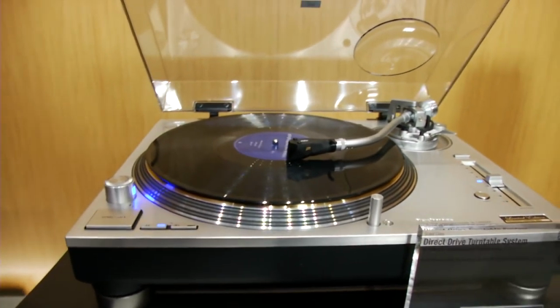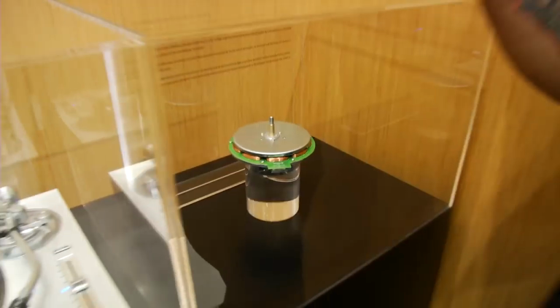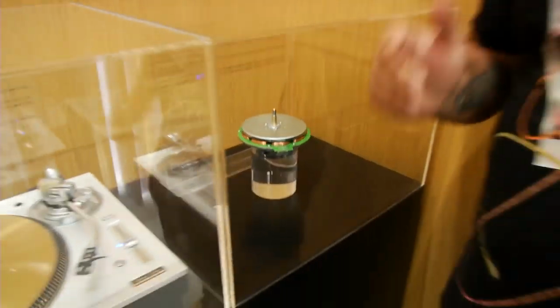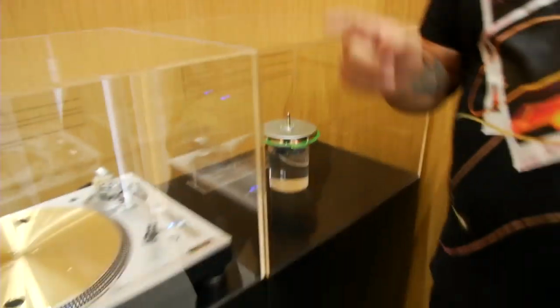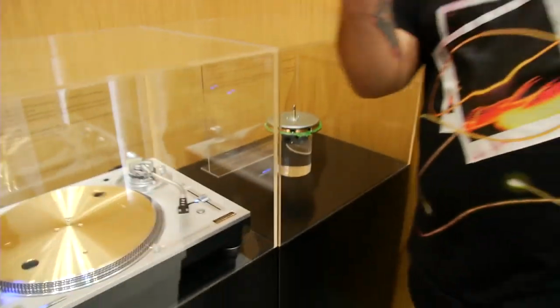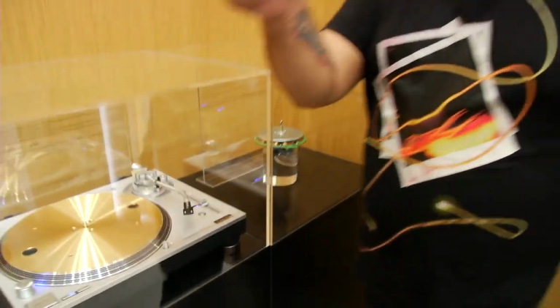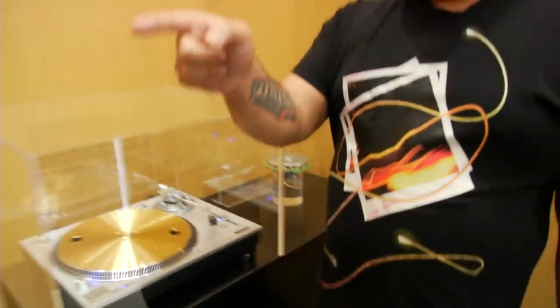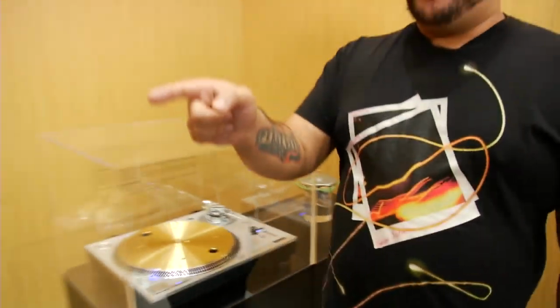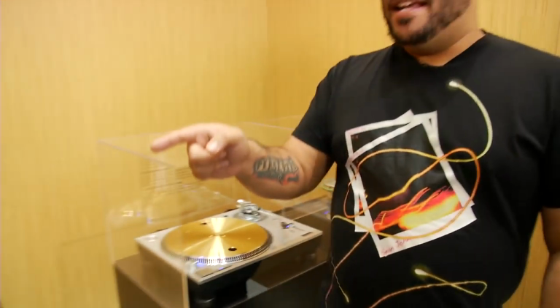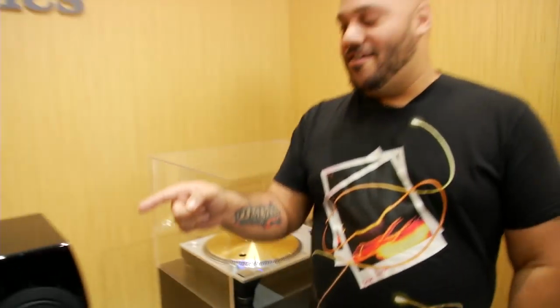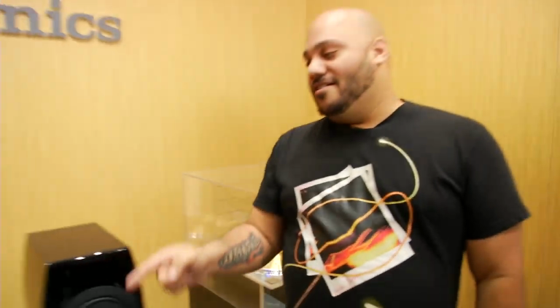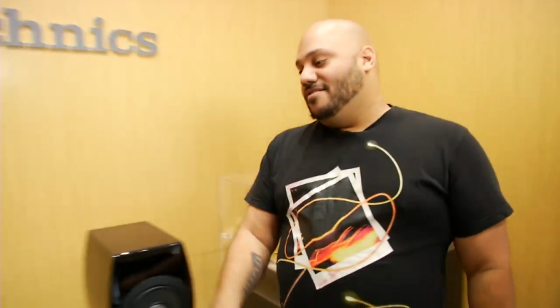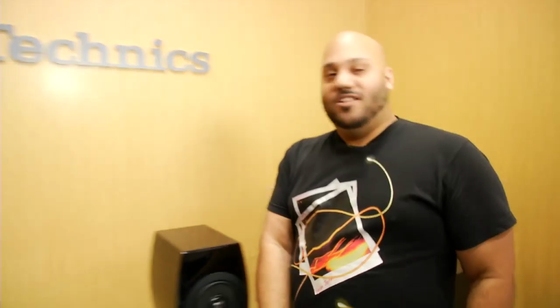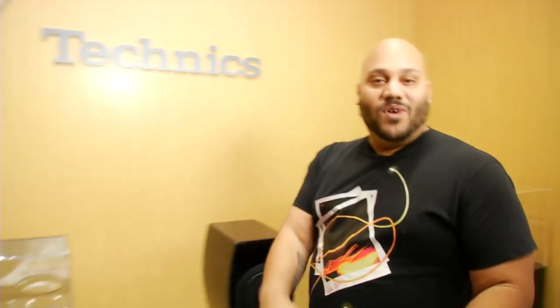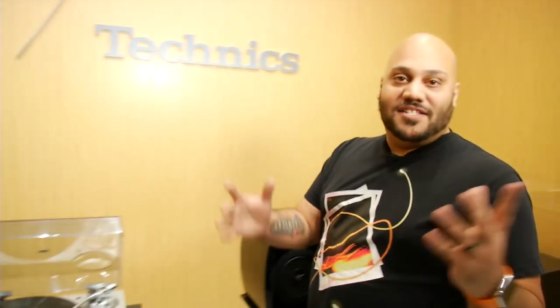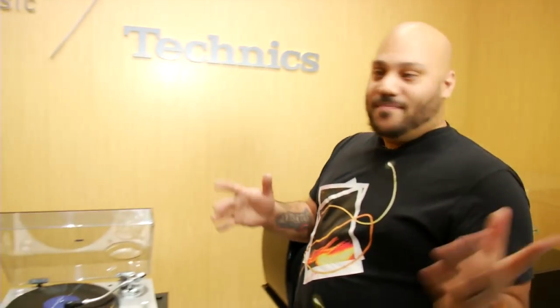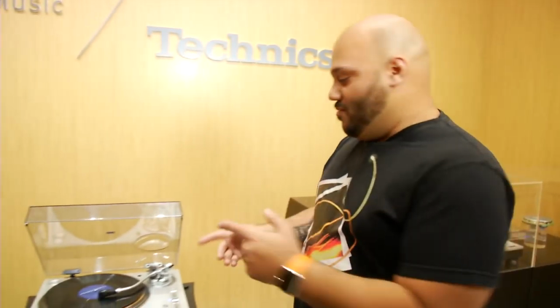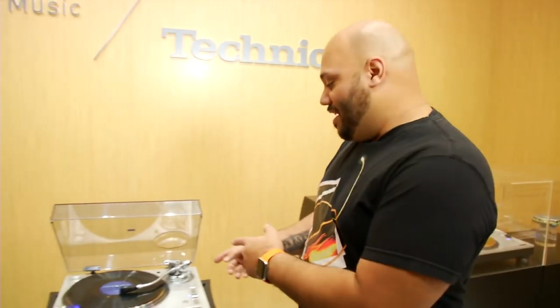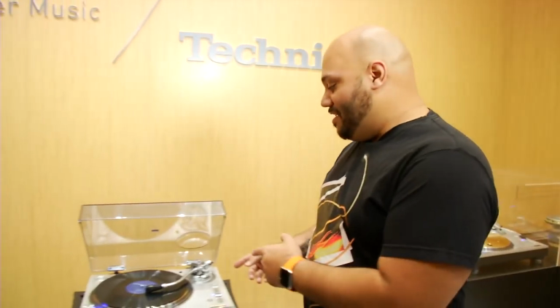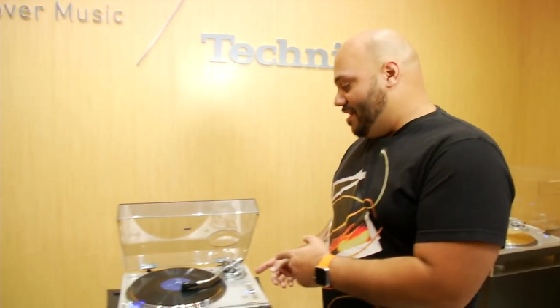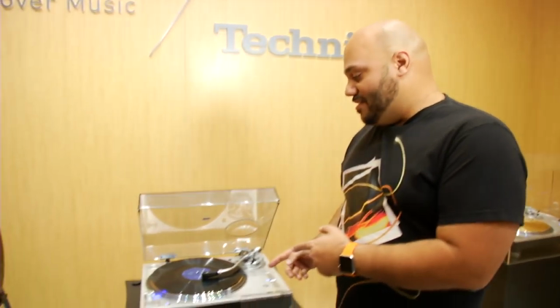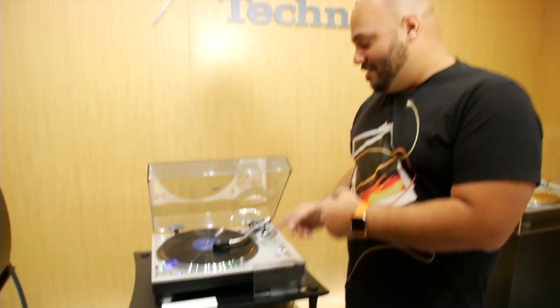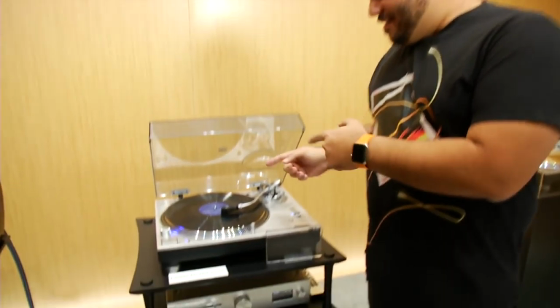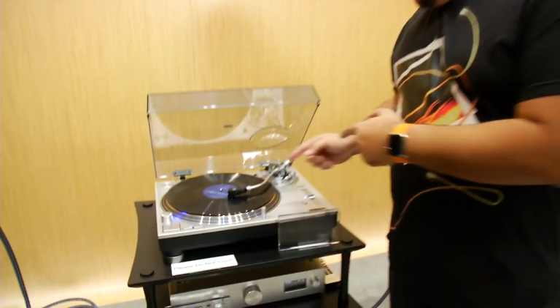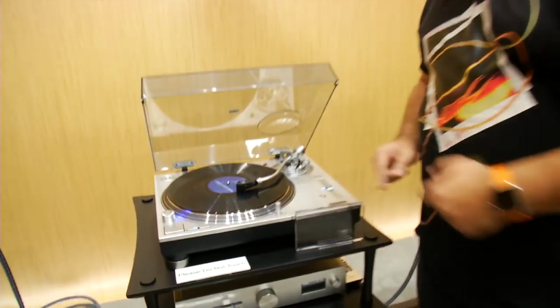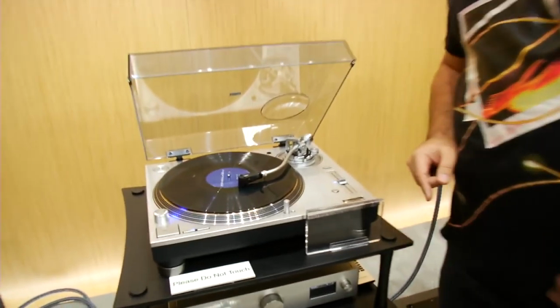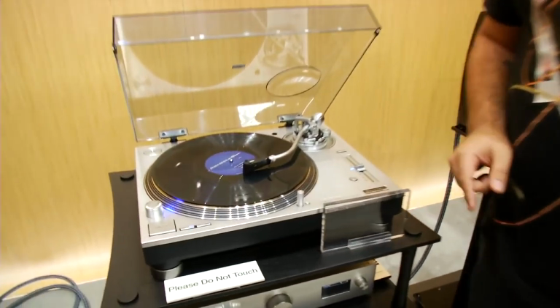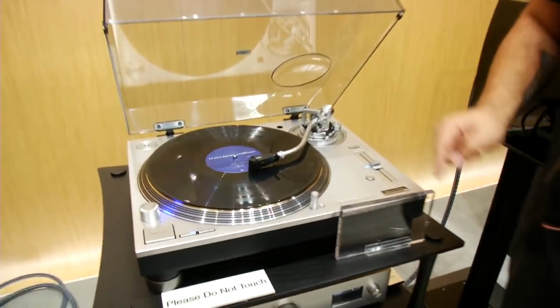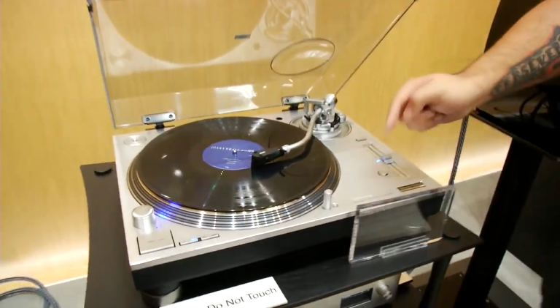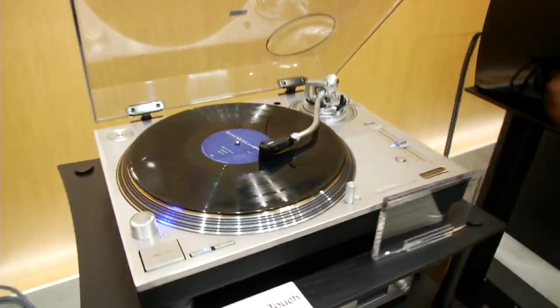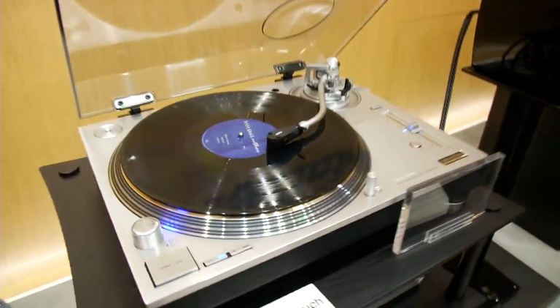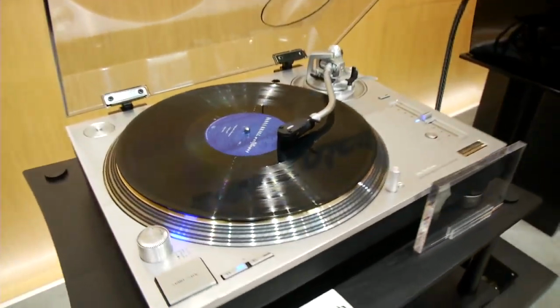Check it out one more time right here. Technics 1200, limited edition.